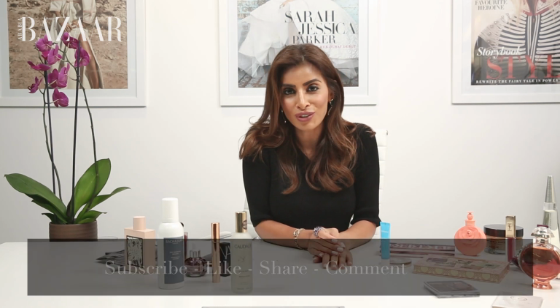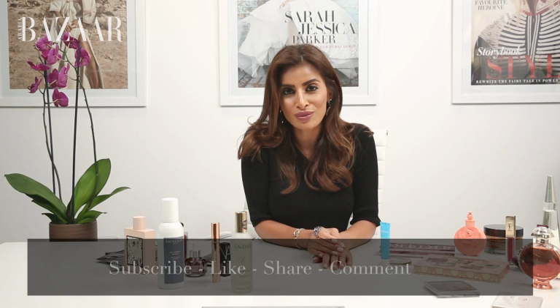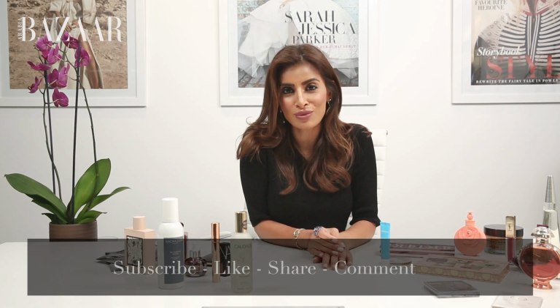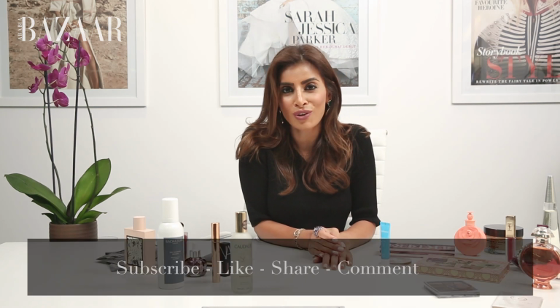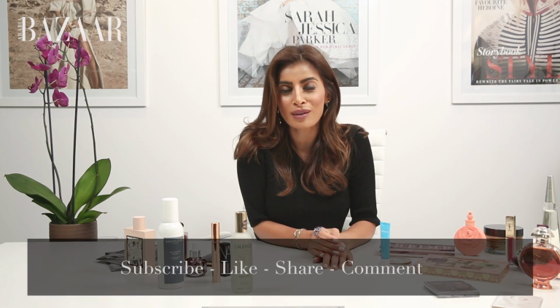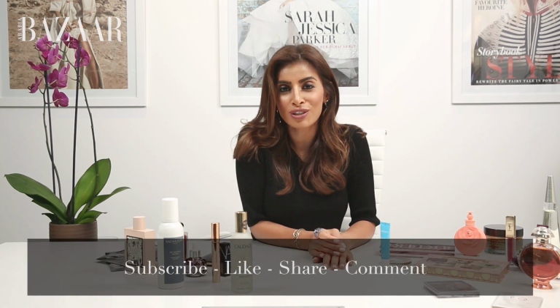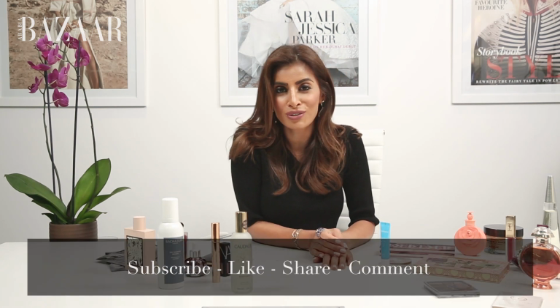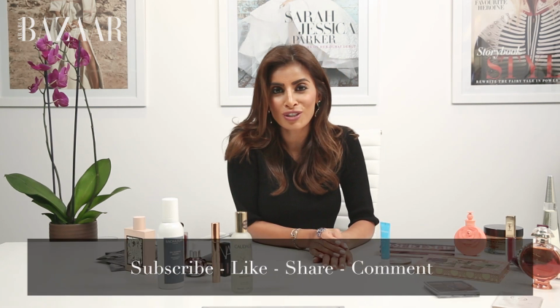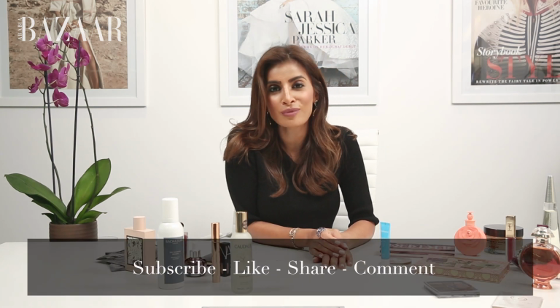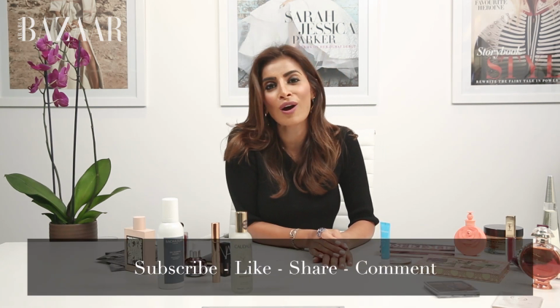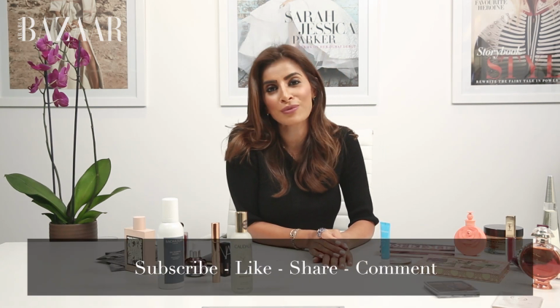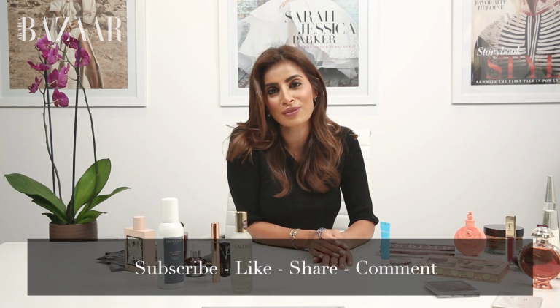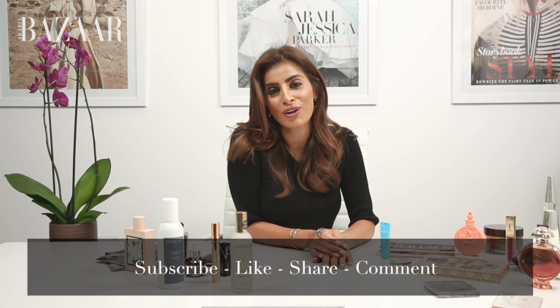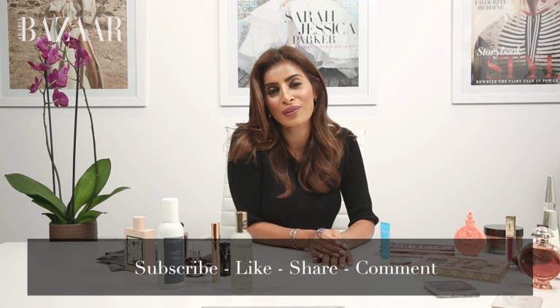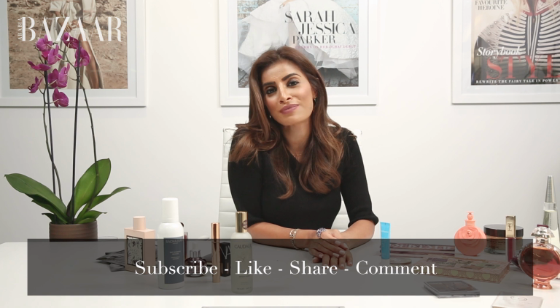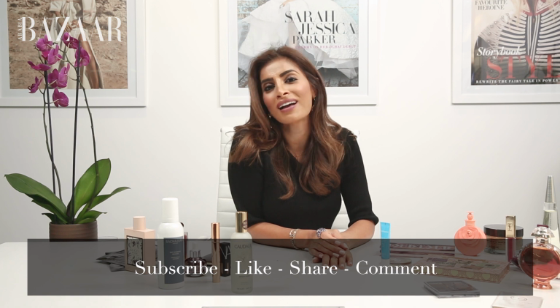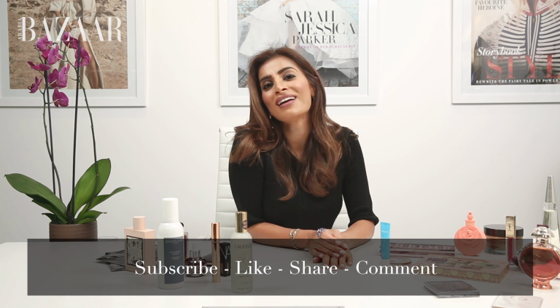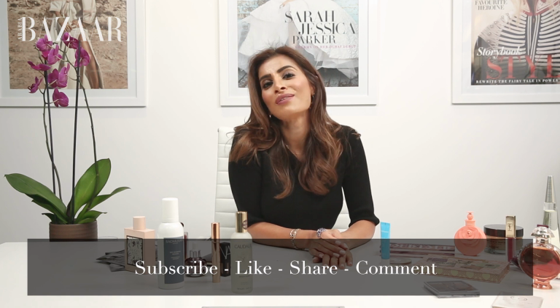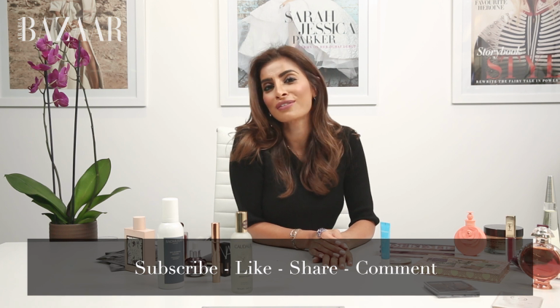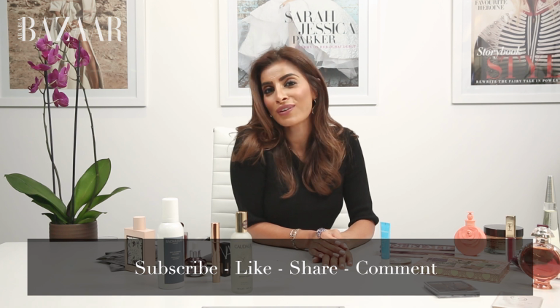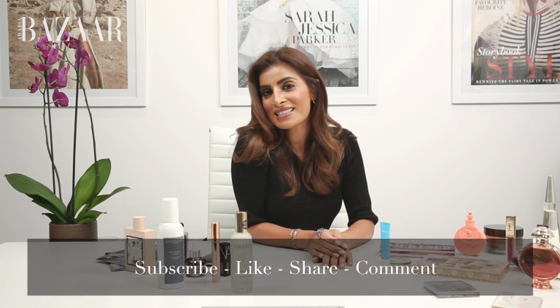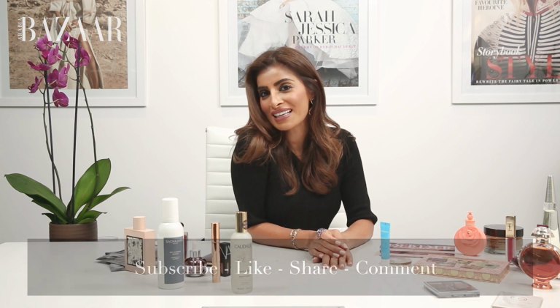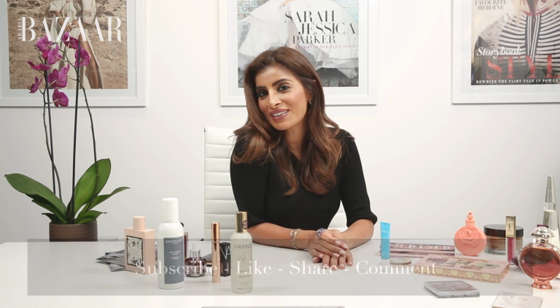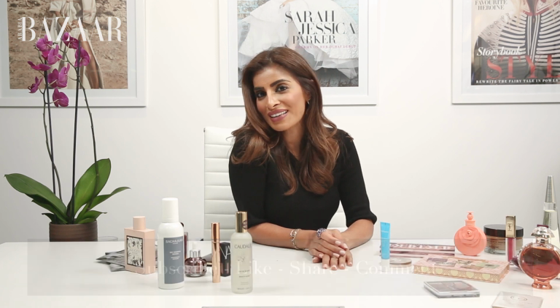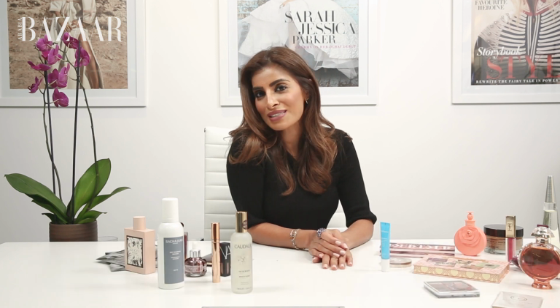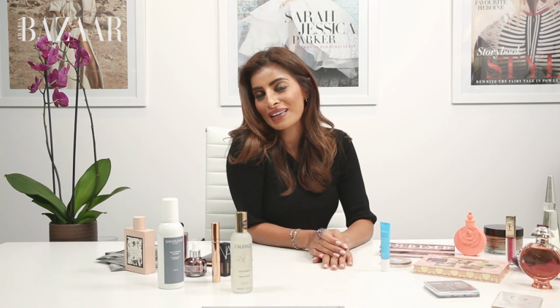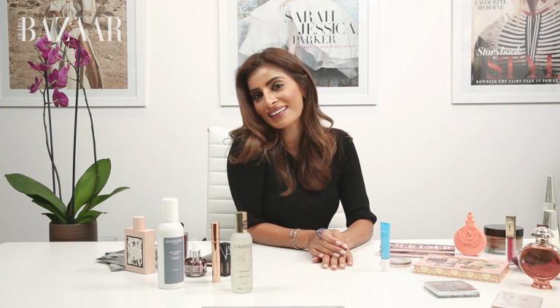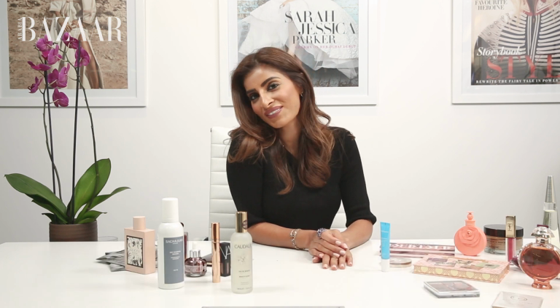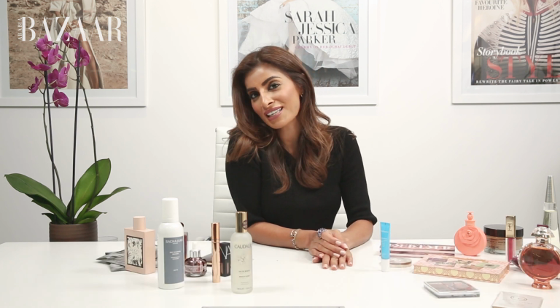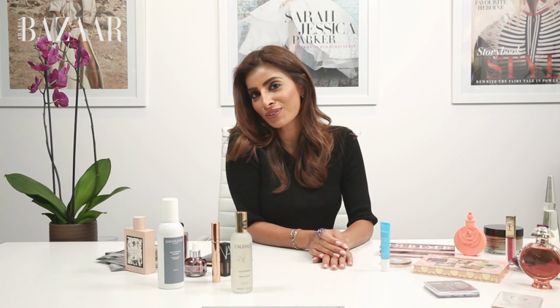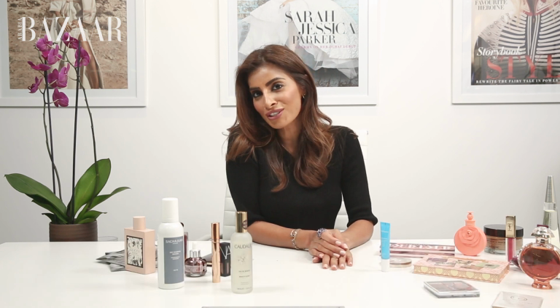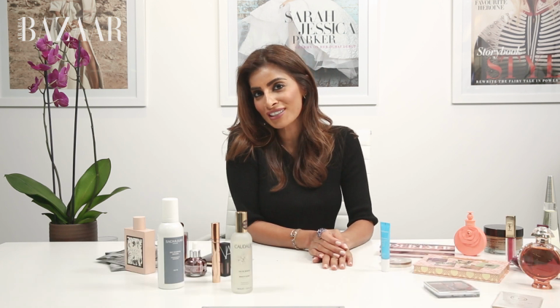Thanks for watching this week's episode of Bazaar Beauty. Make sure you subscribe to Harper's Bazaar Arabia on YouTube — we look forward to seeing you next week!